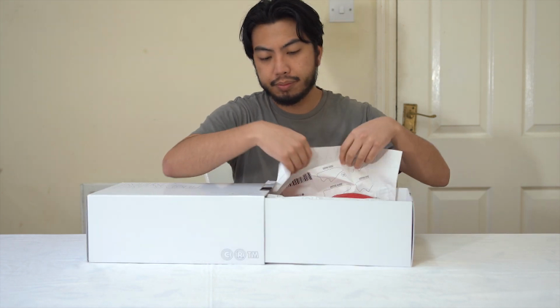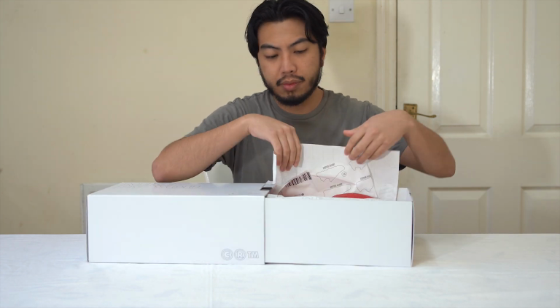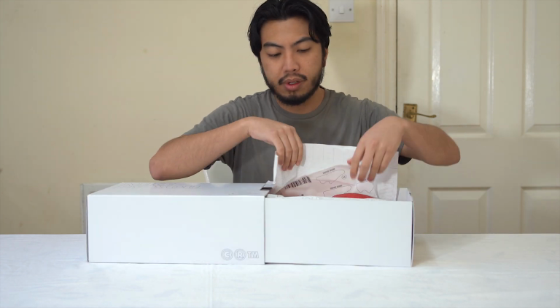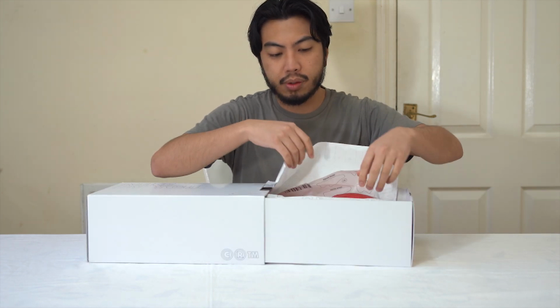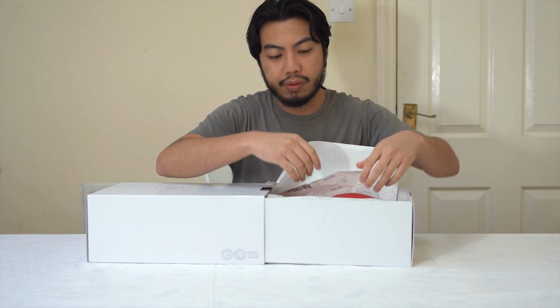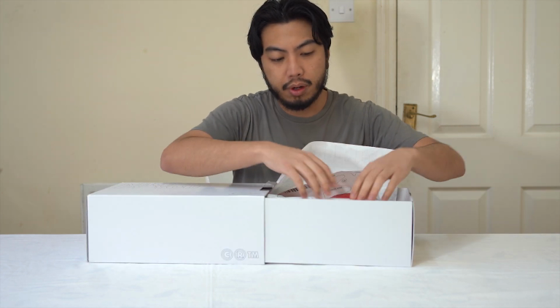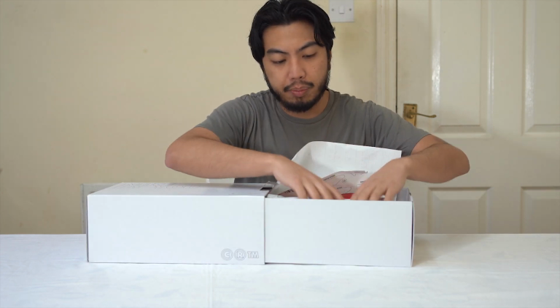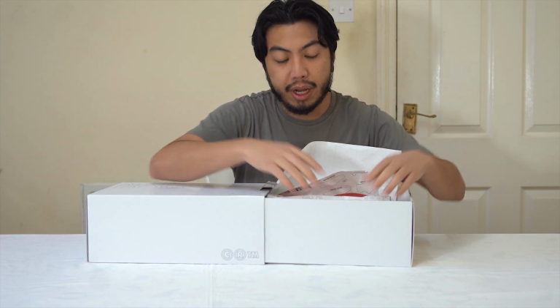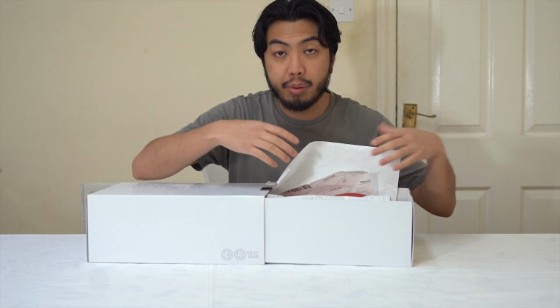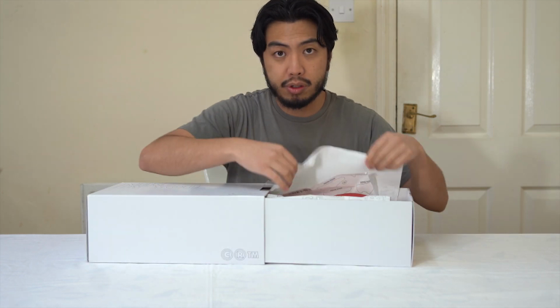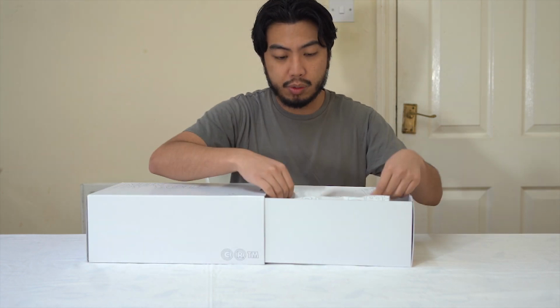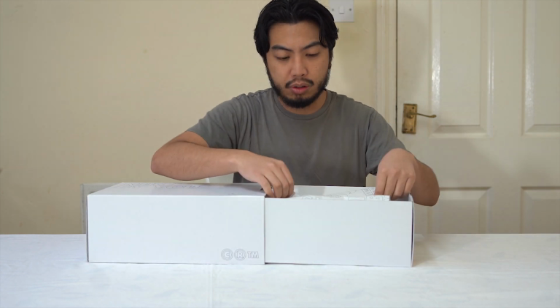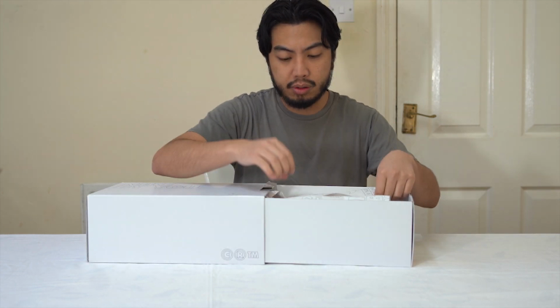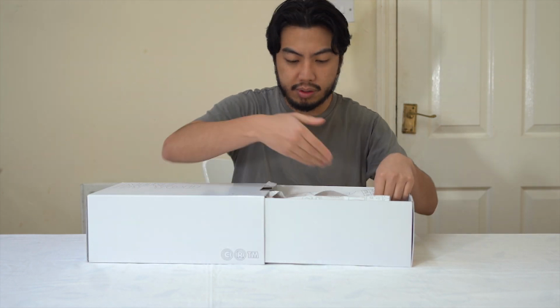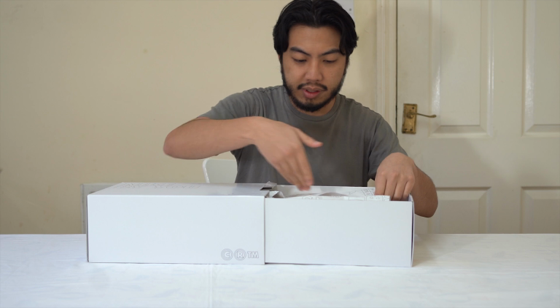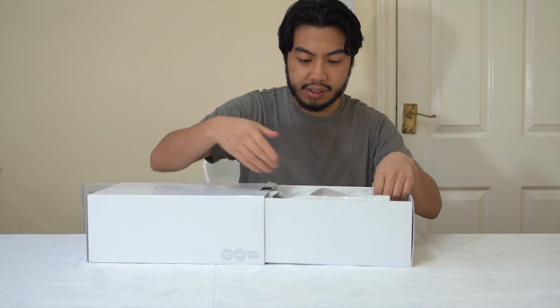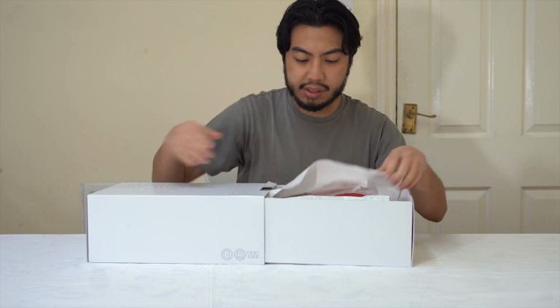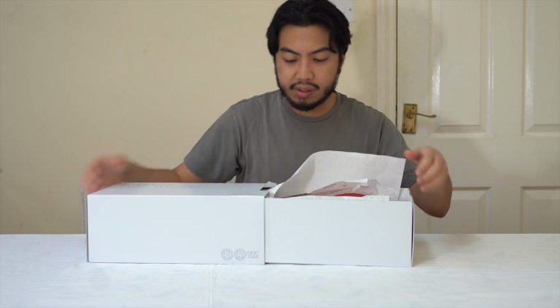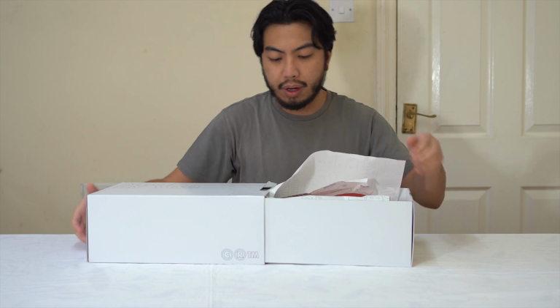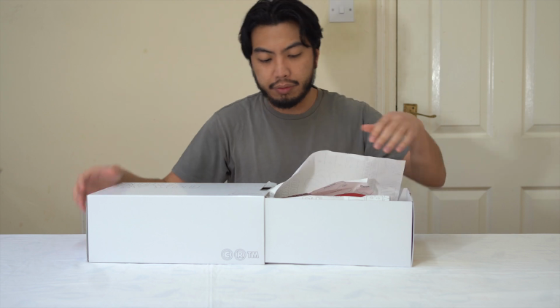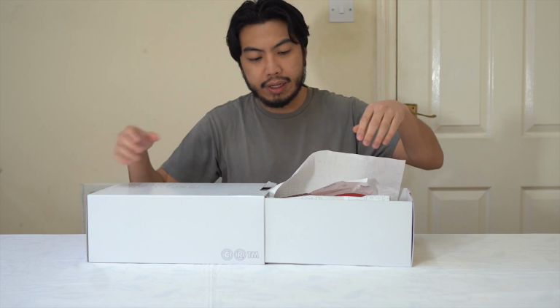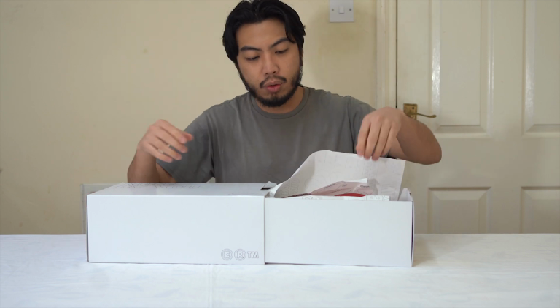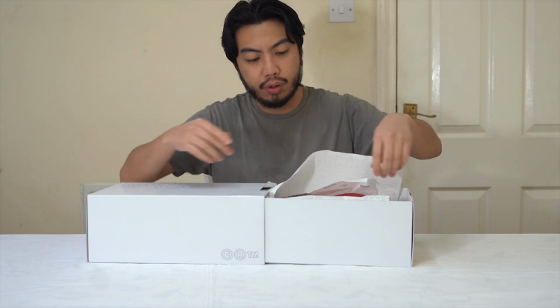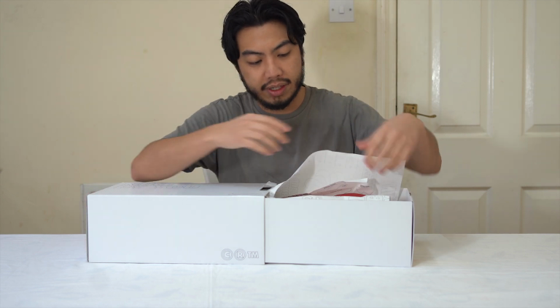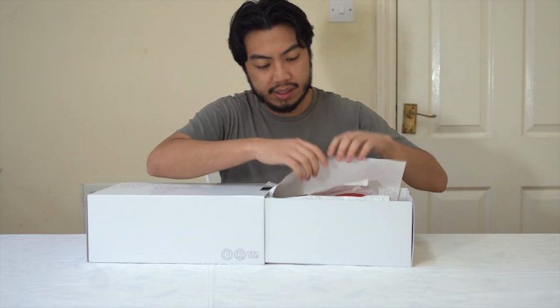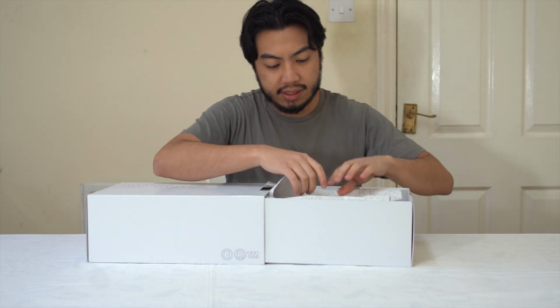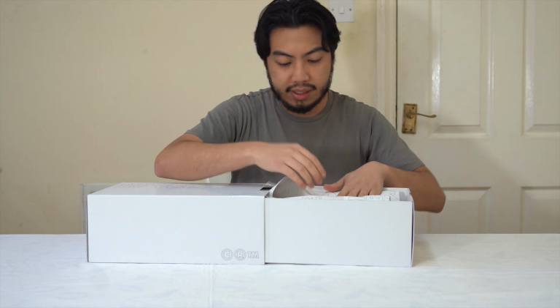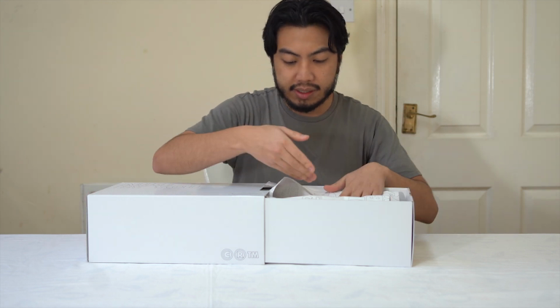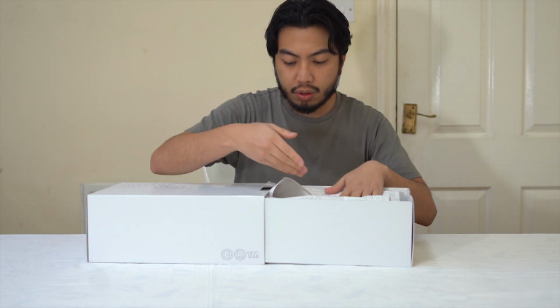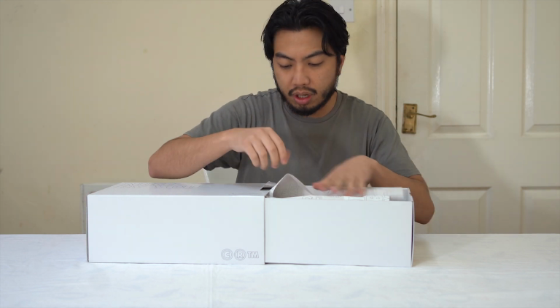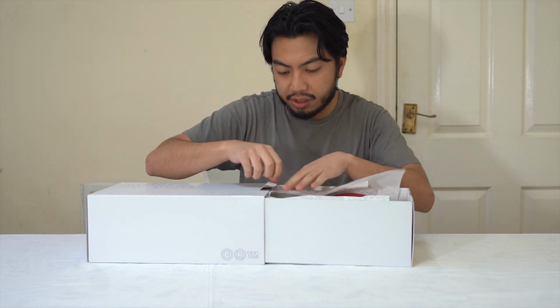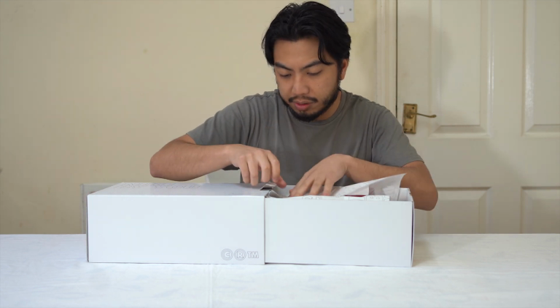Even the tissue paper is really cool — it's some custom packaging.